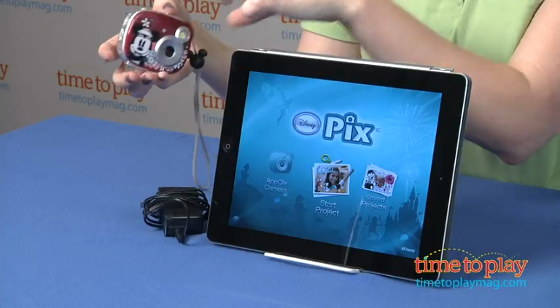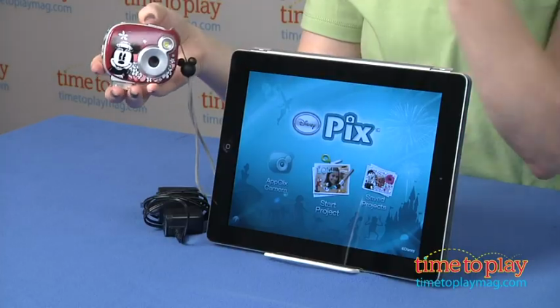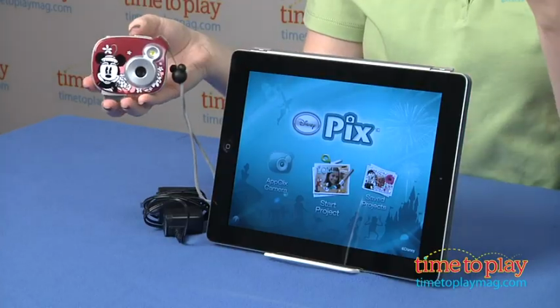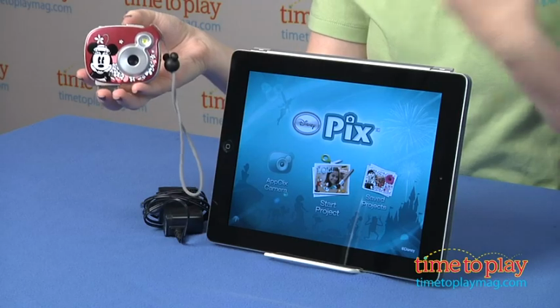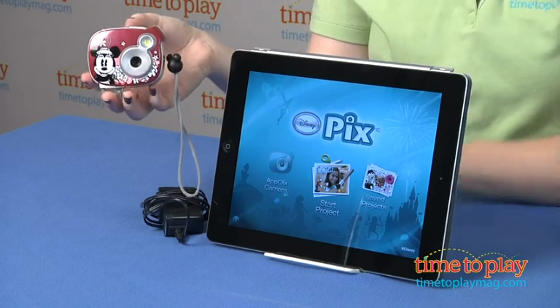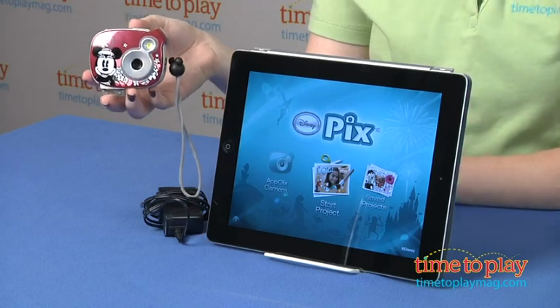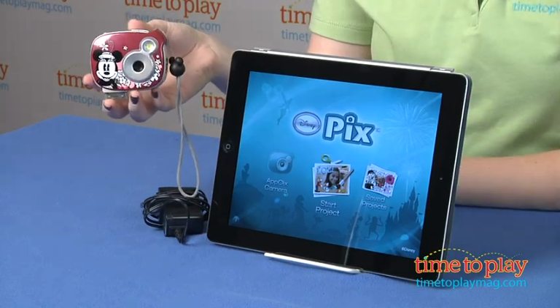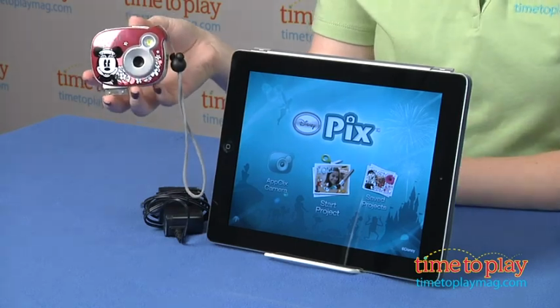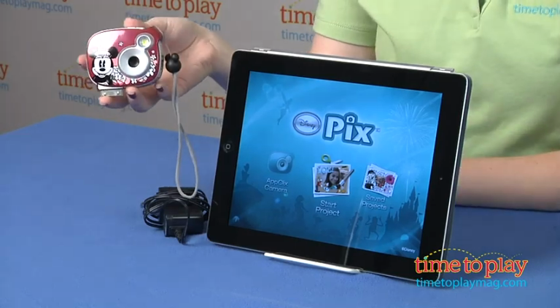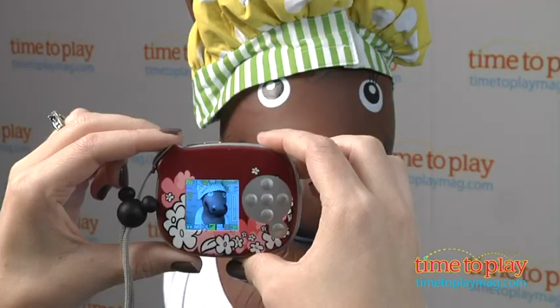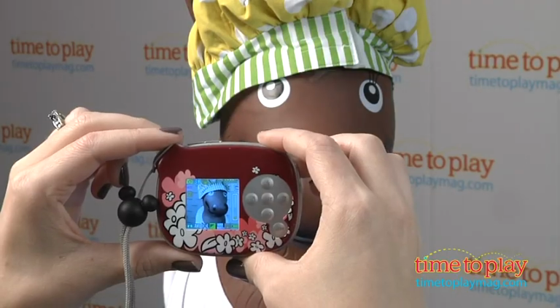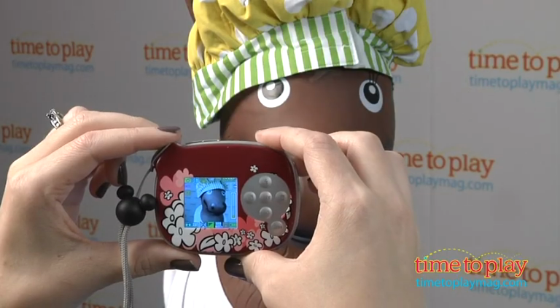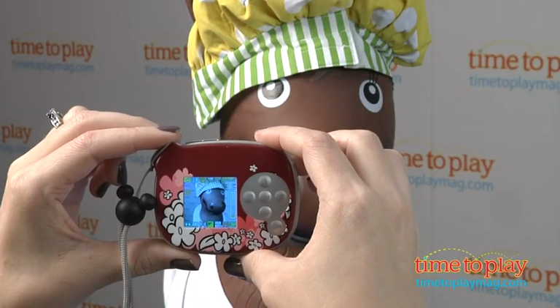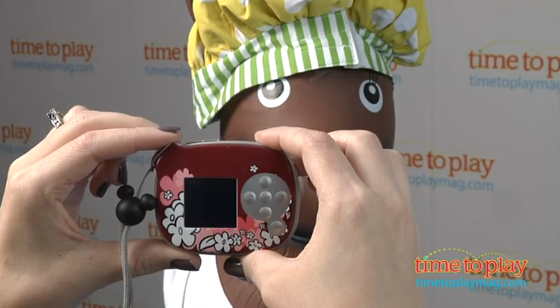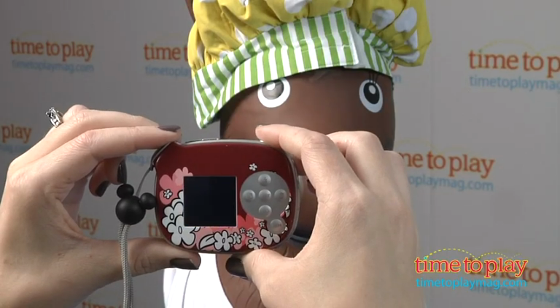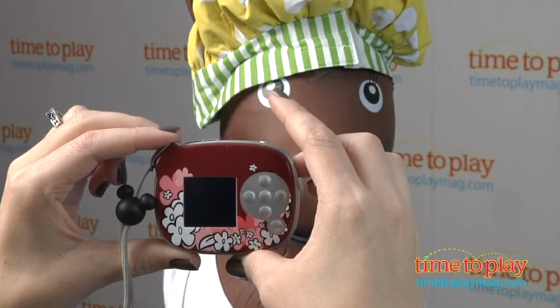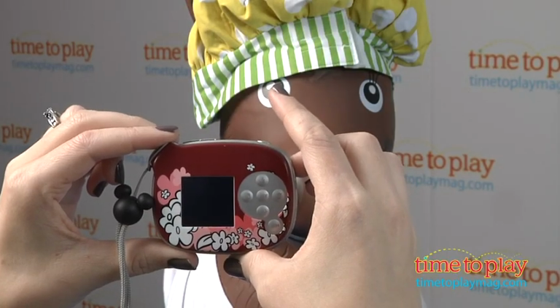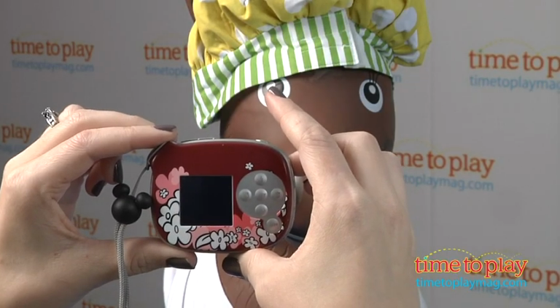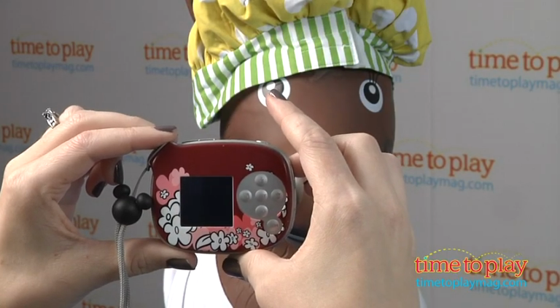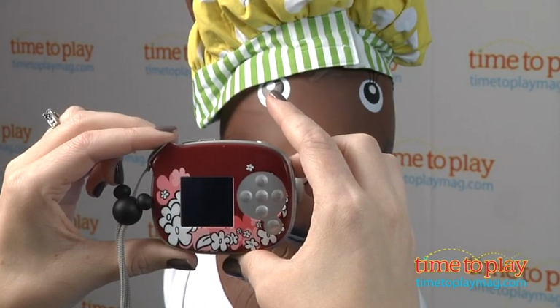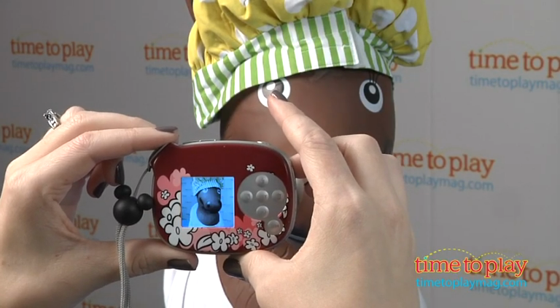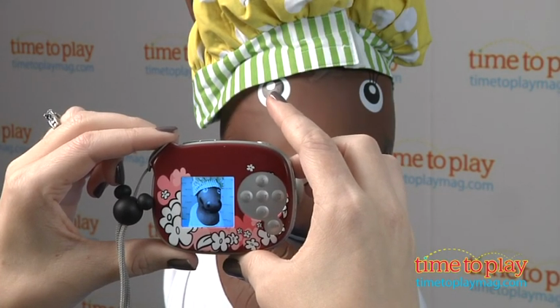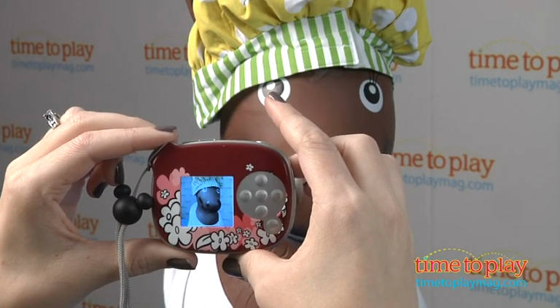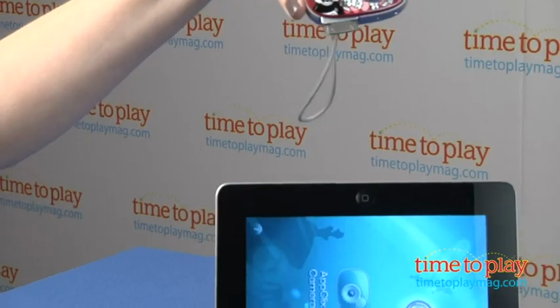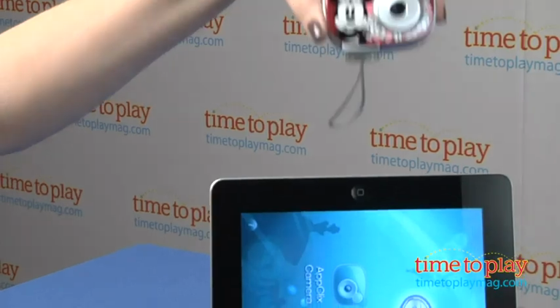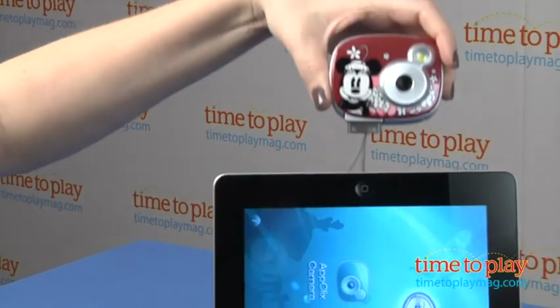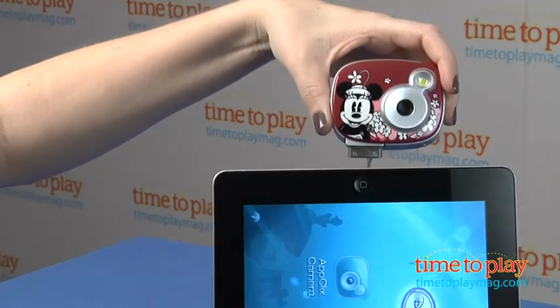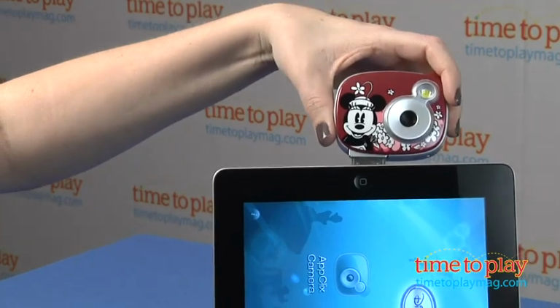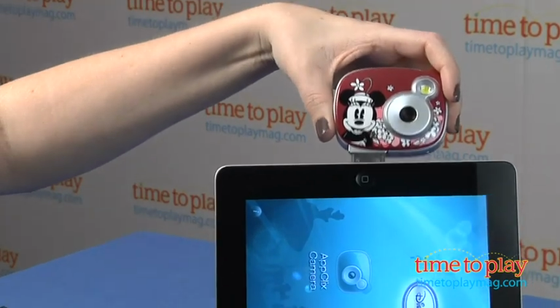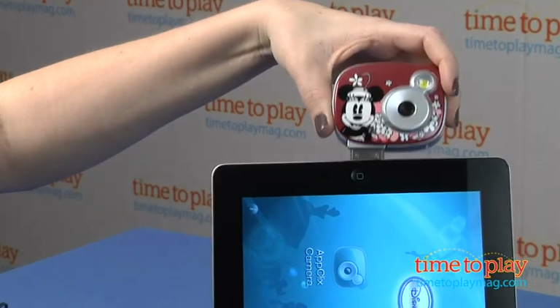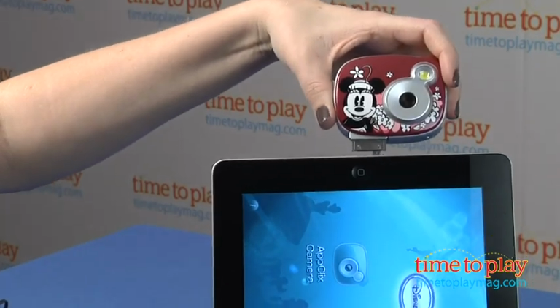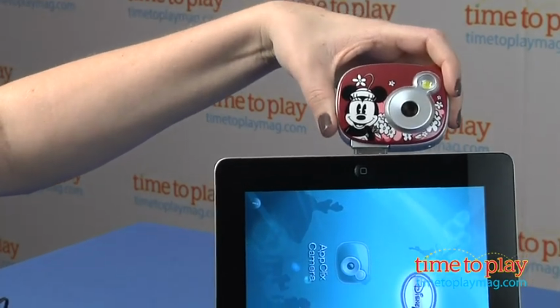However, those aren't really necessary before you take a picture. We doubt that kids are really going to be that concerned with white balancing before they take a picture, for example.